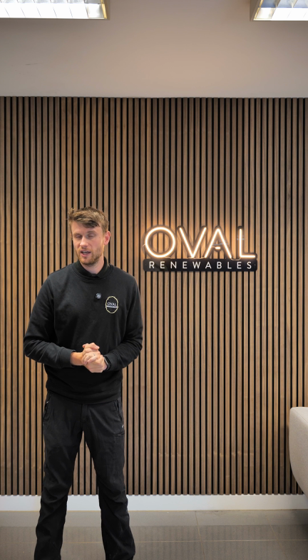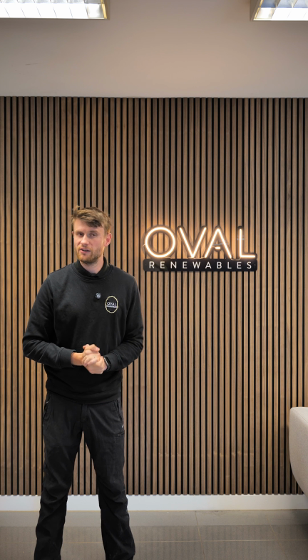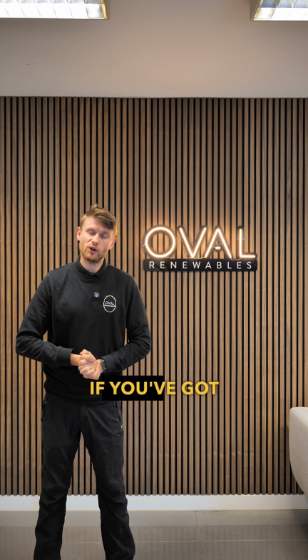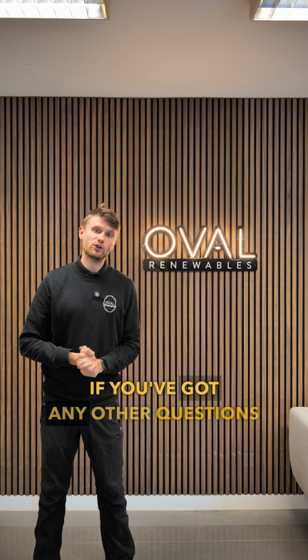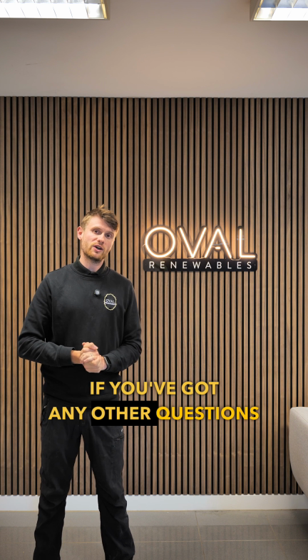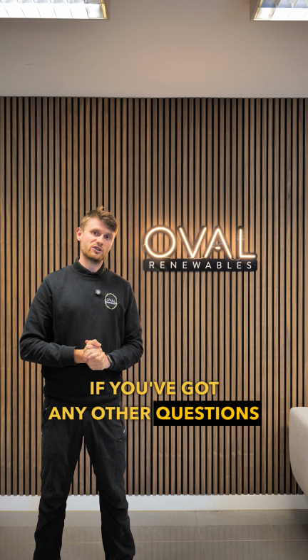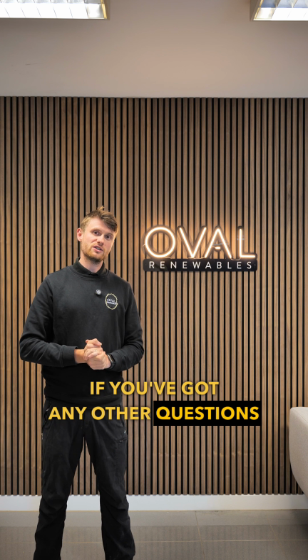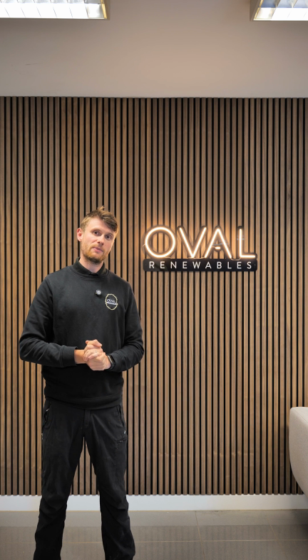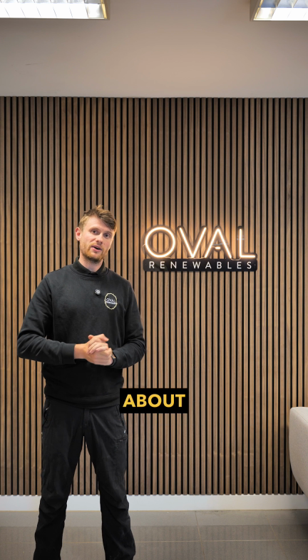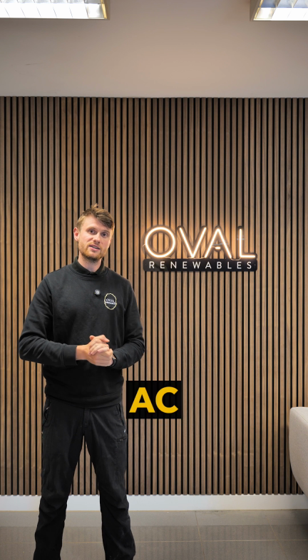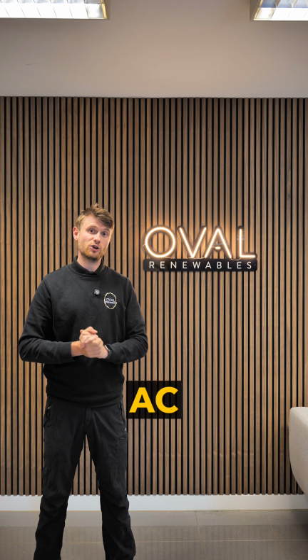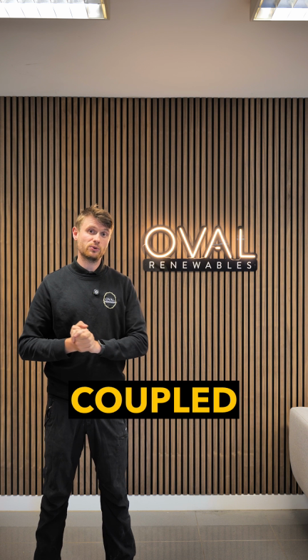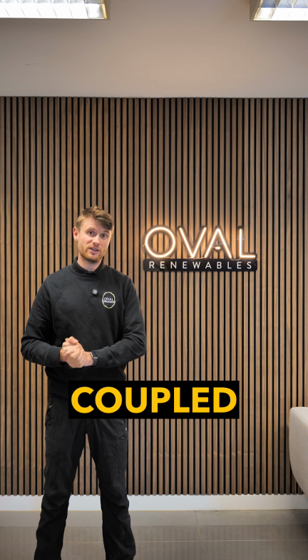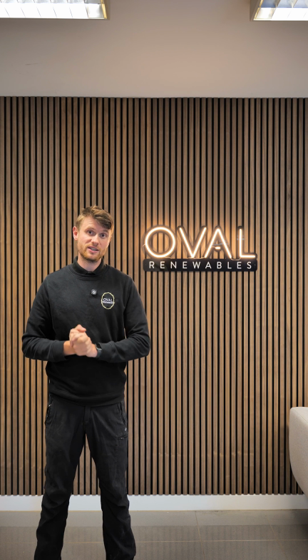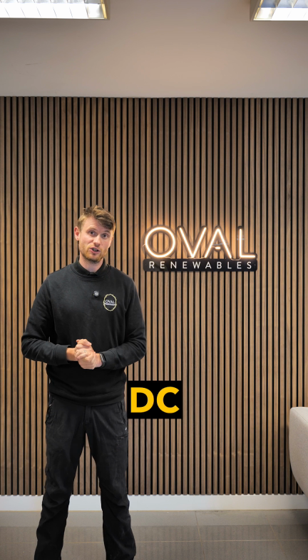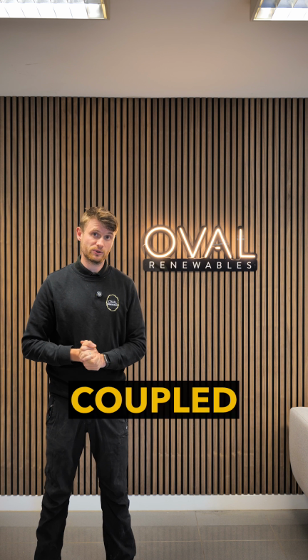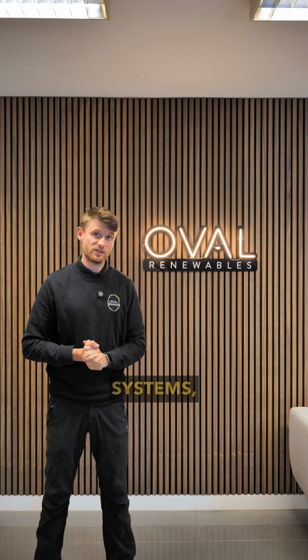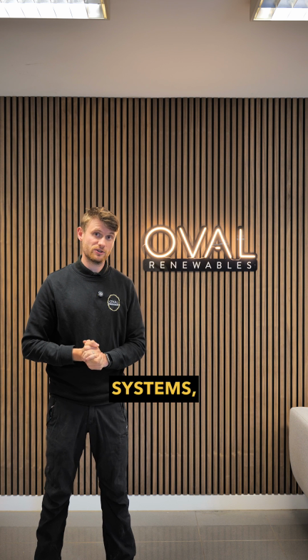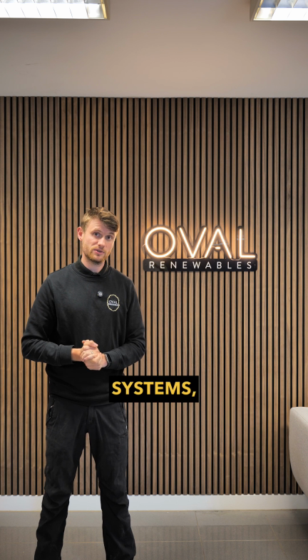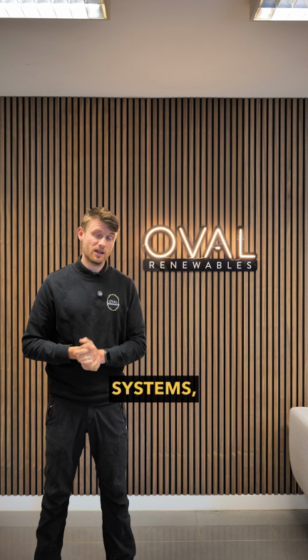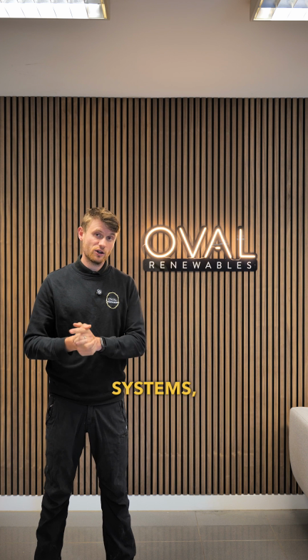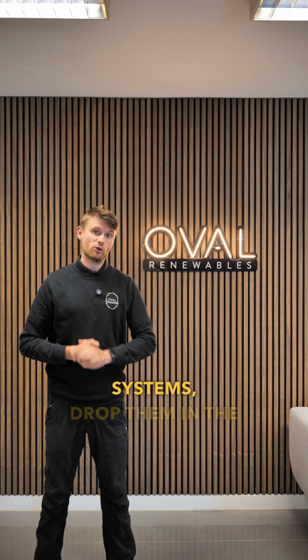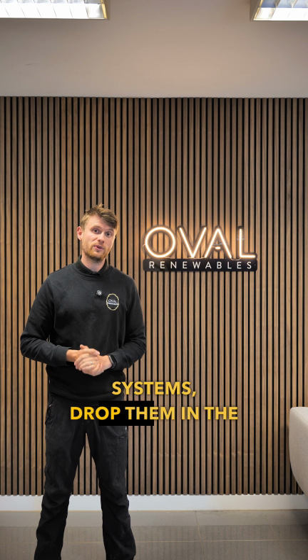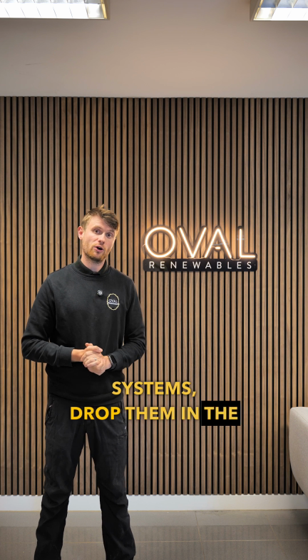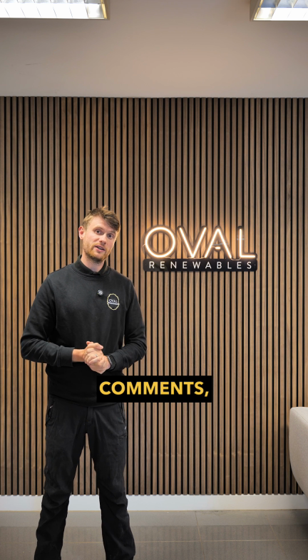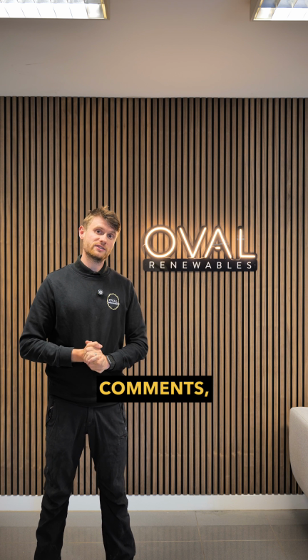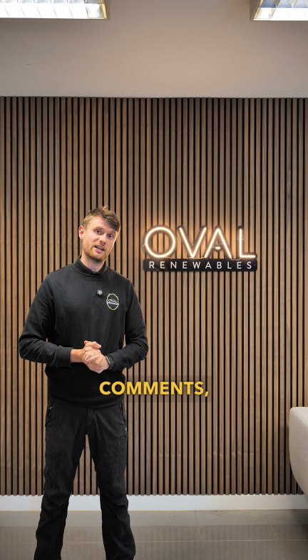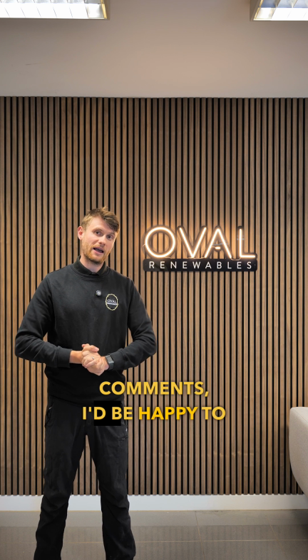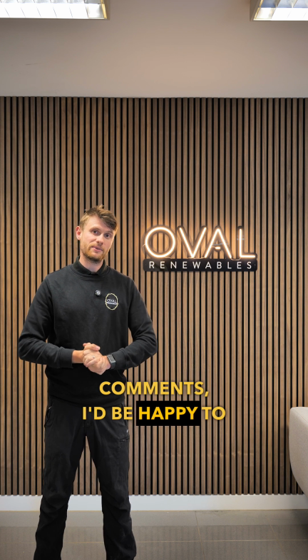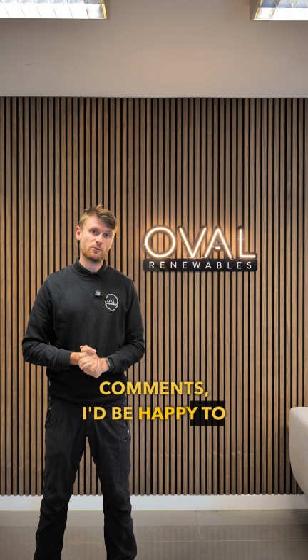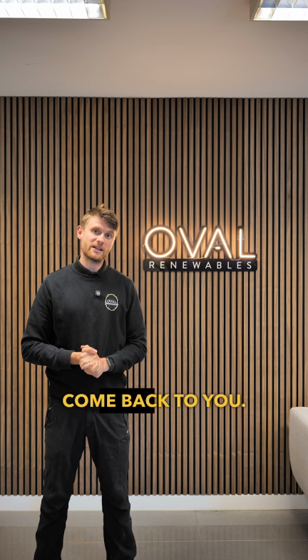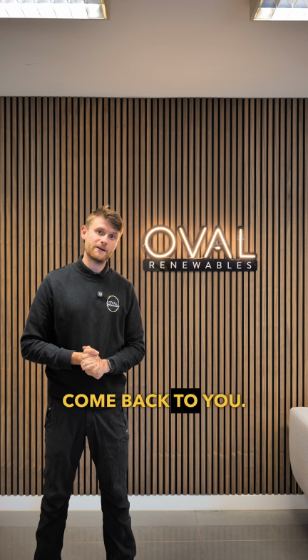If you've got any other questions about AC coupled and DC coupled systems, drop them in the comments and I'll be happy to come back to you.